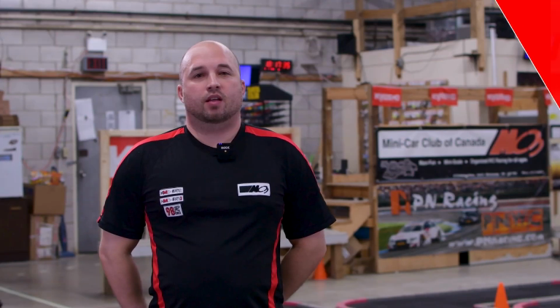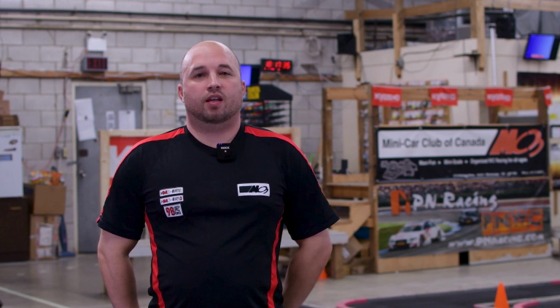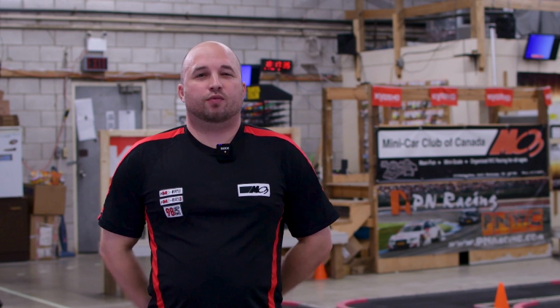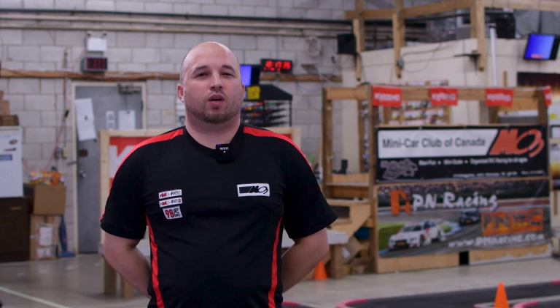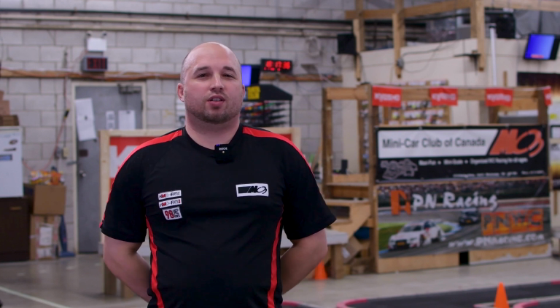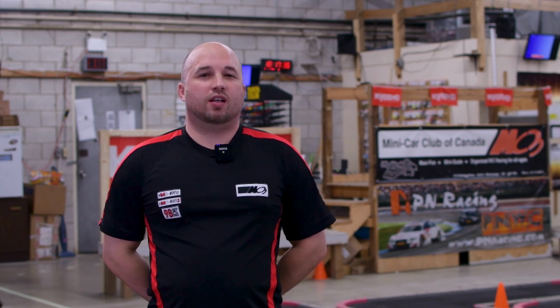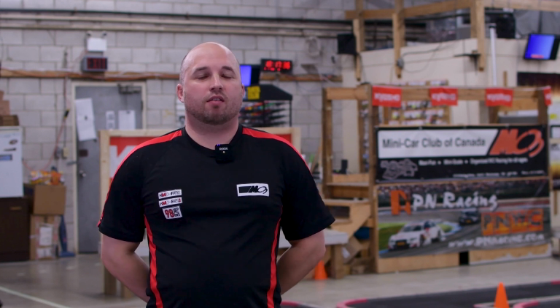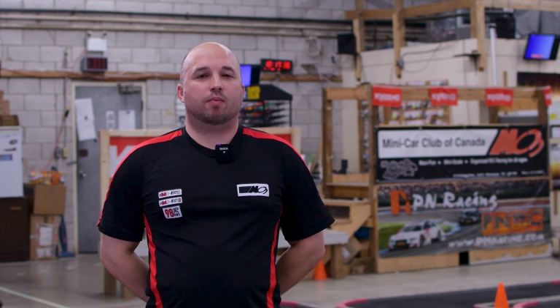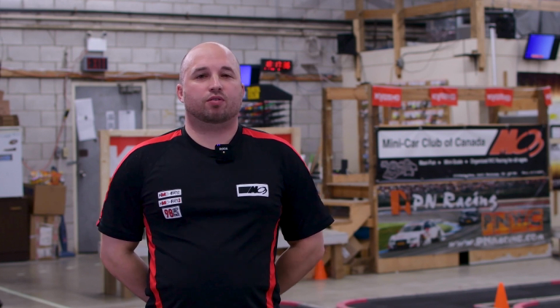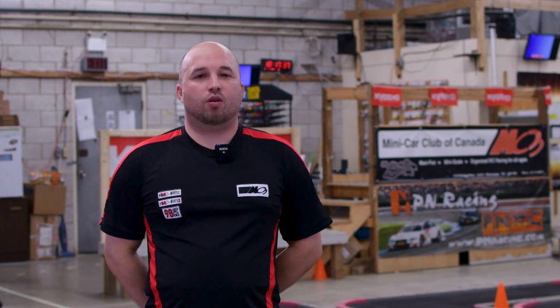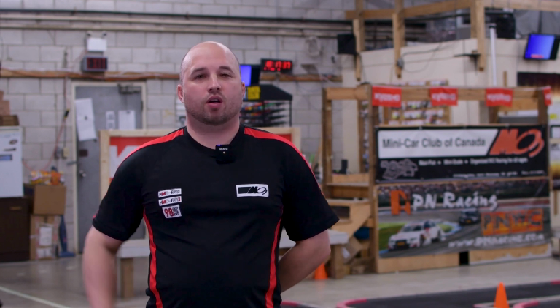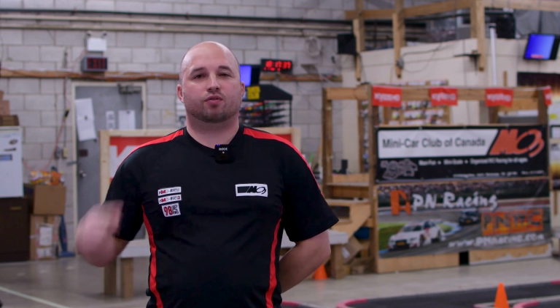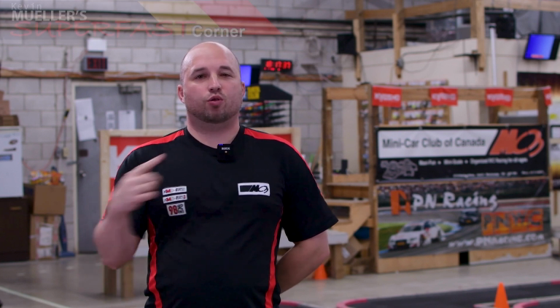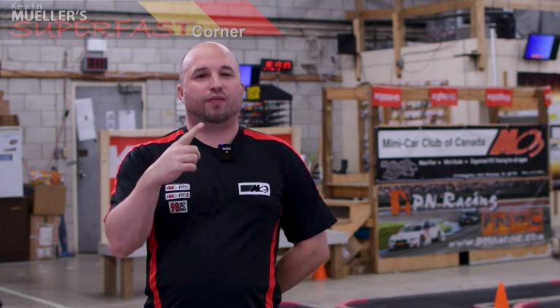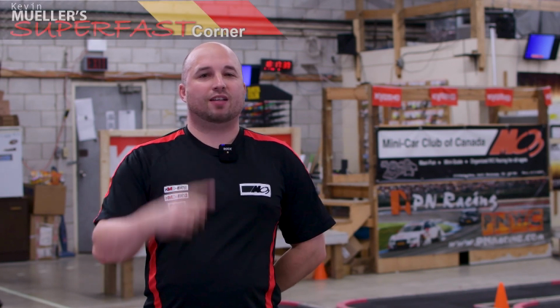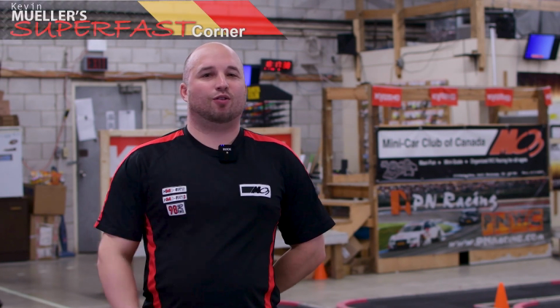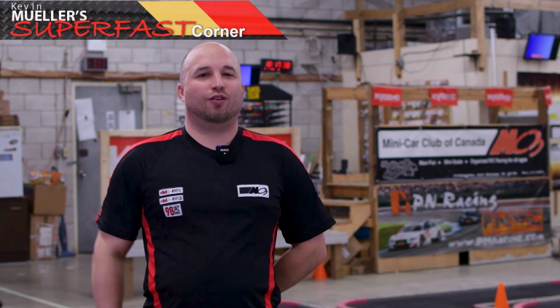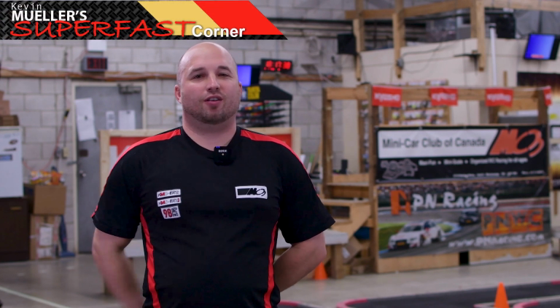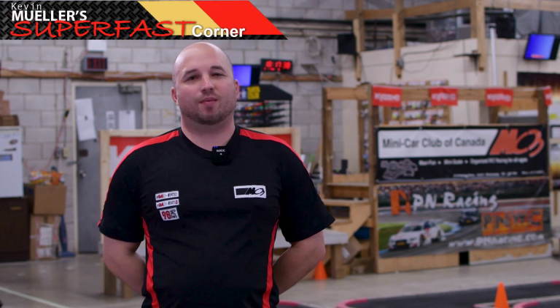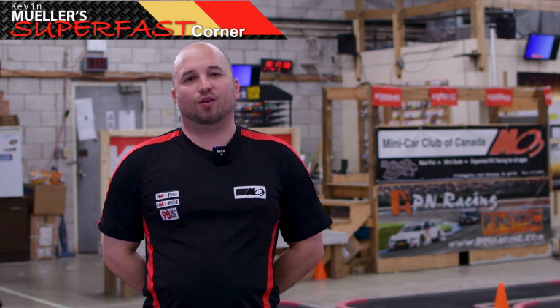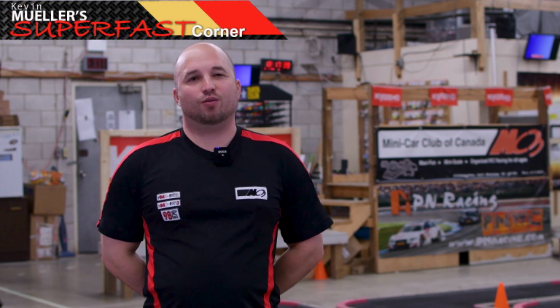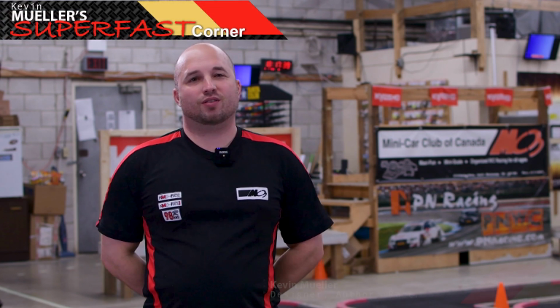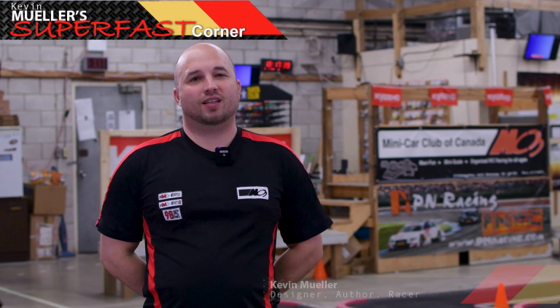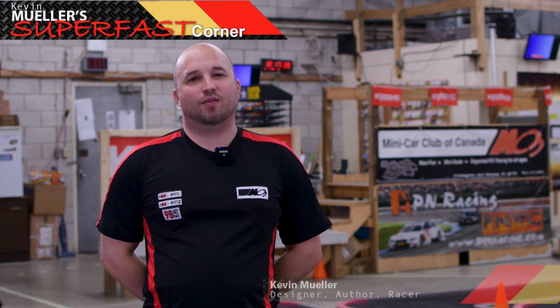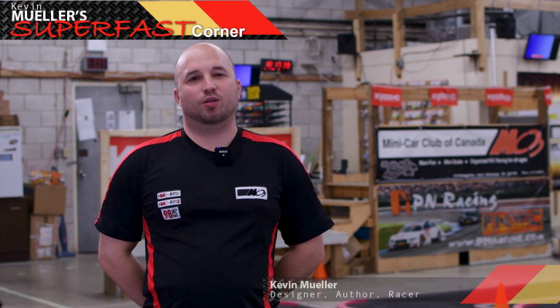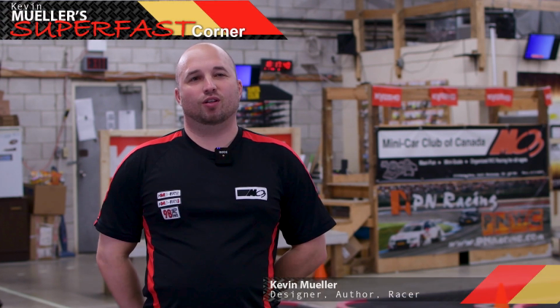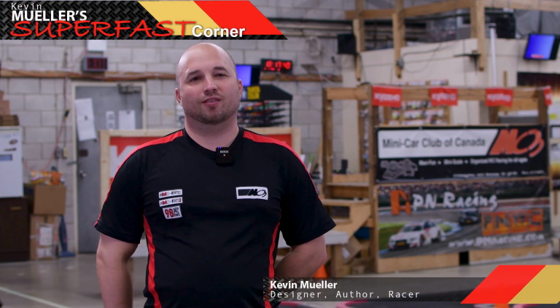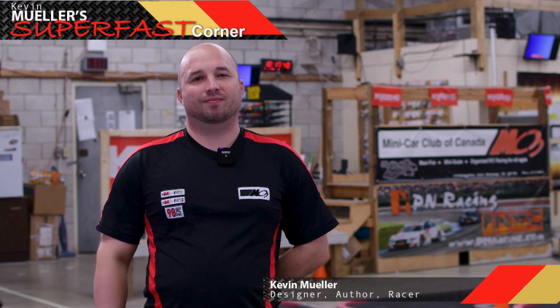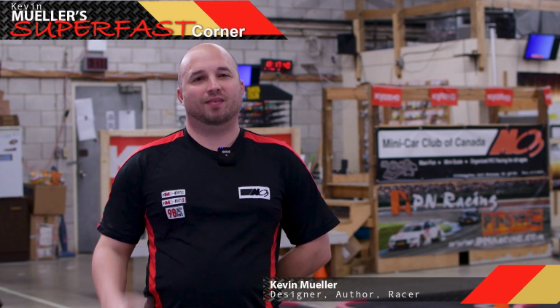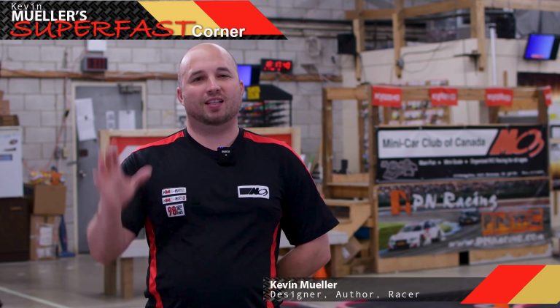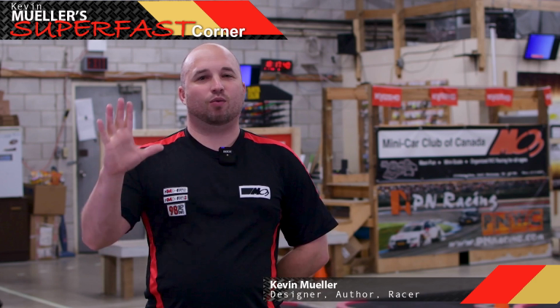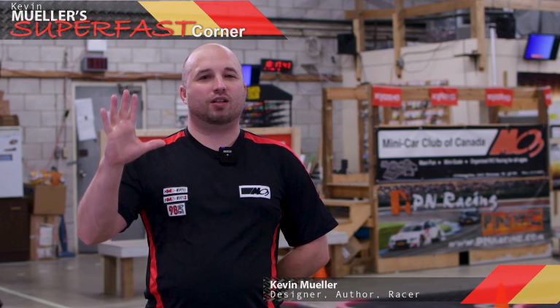Thanks for watching another episode of Super Fast Corner. I'm your host Kevin Mueller. Thanks for watching.